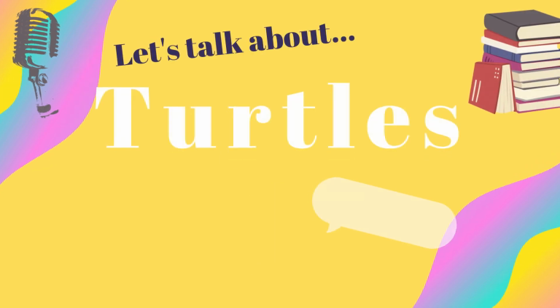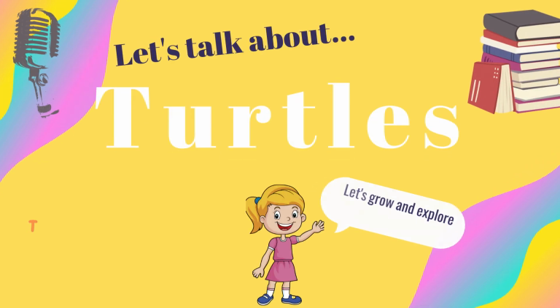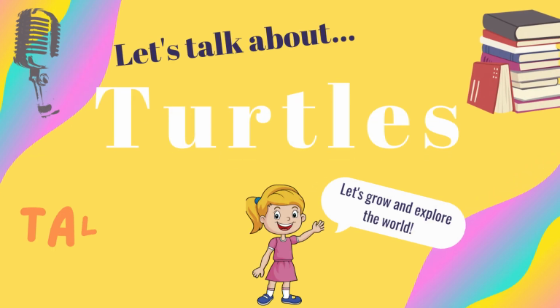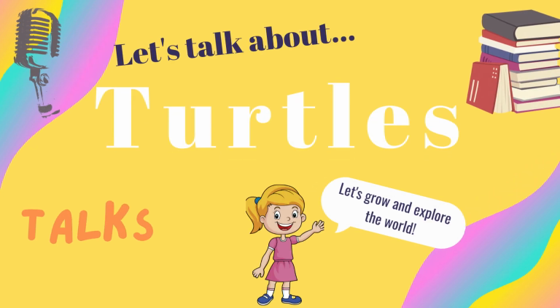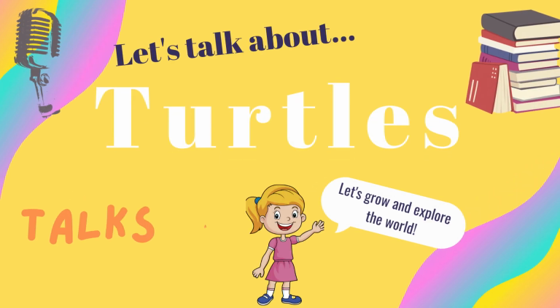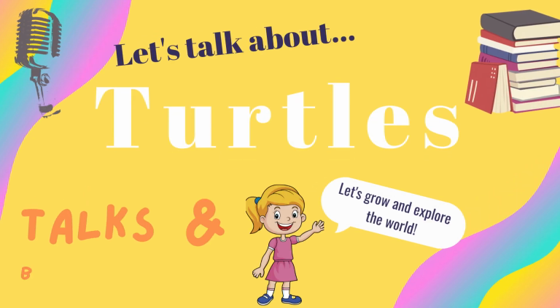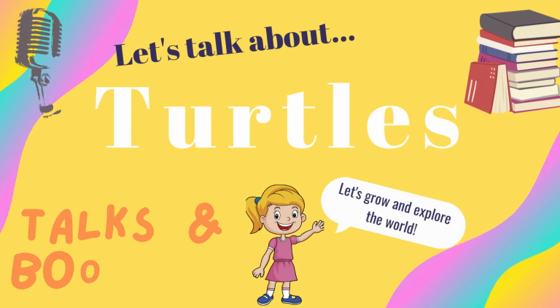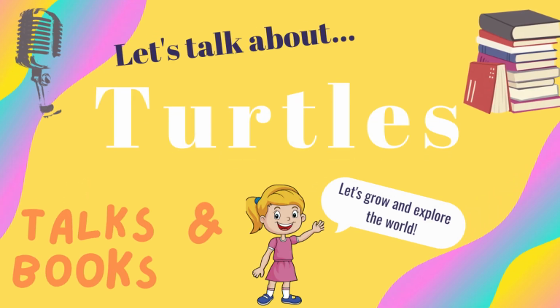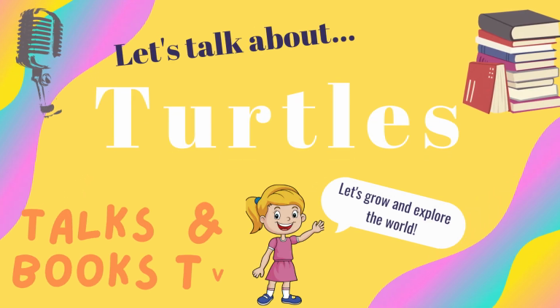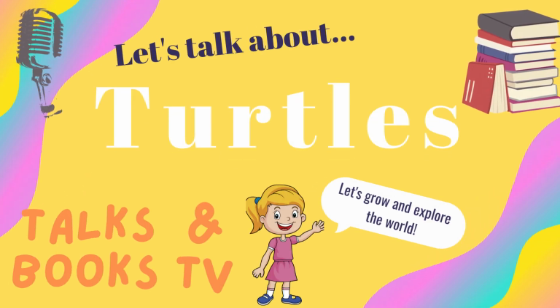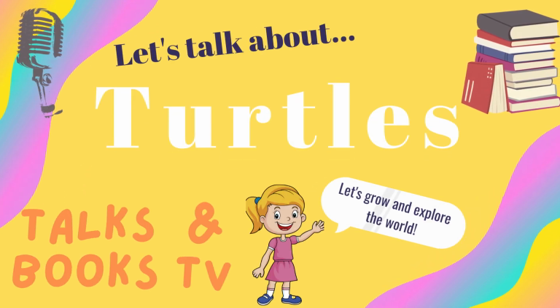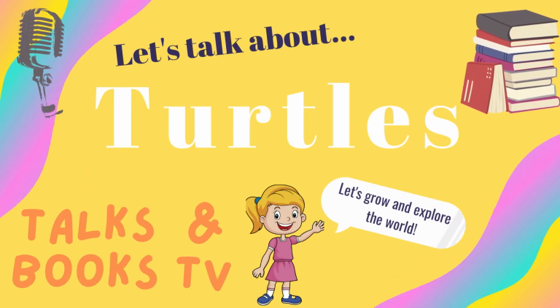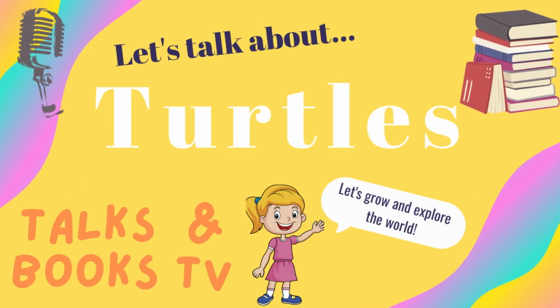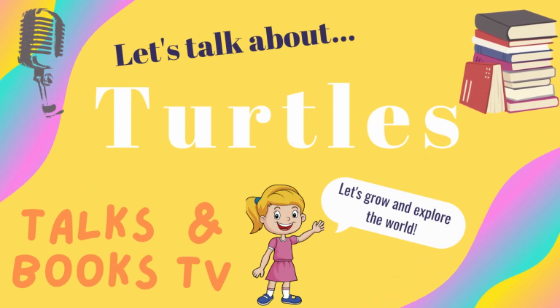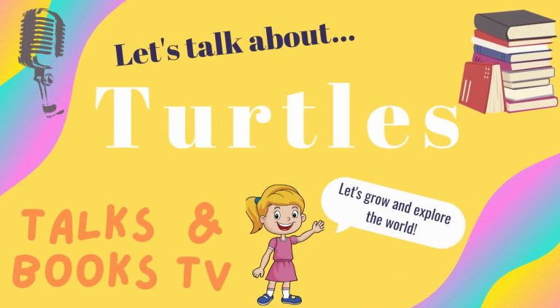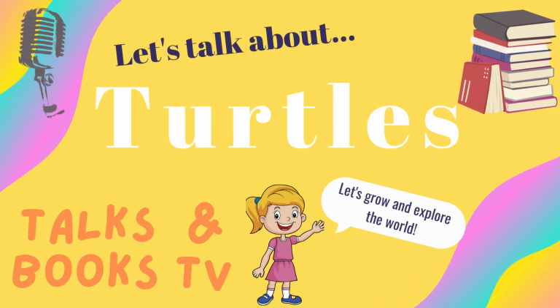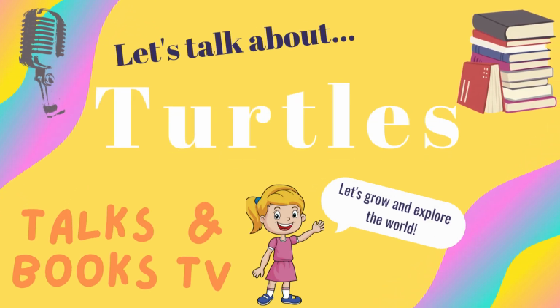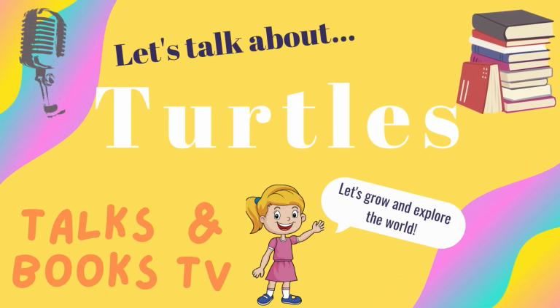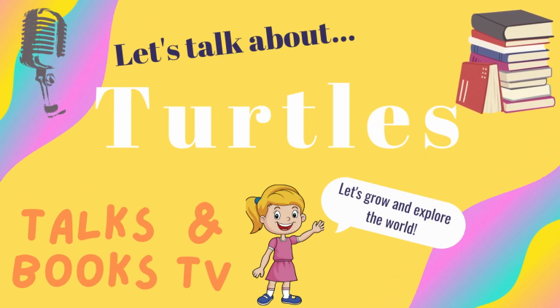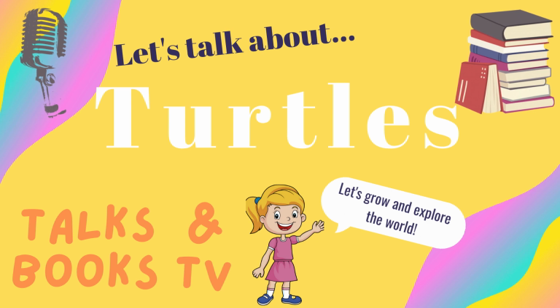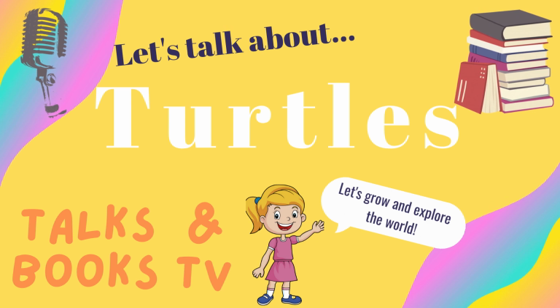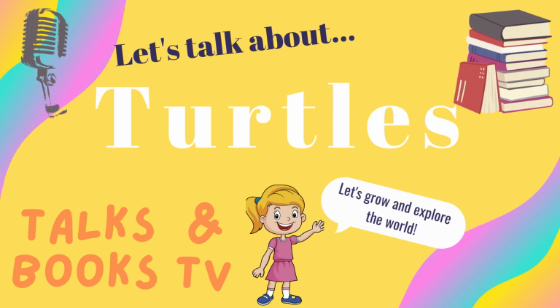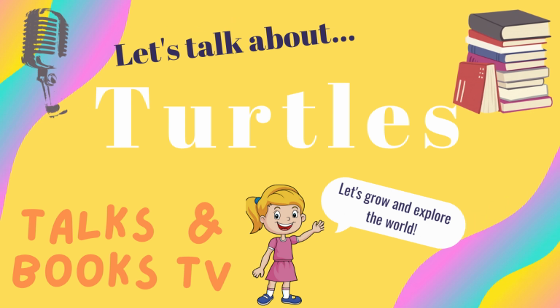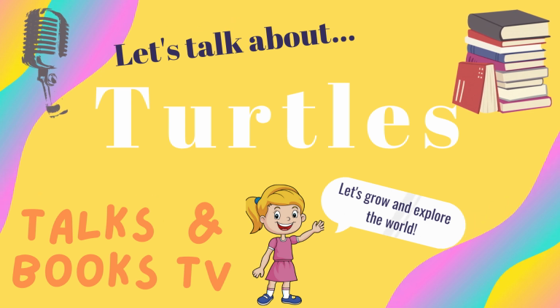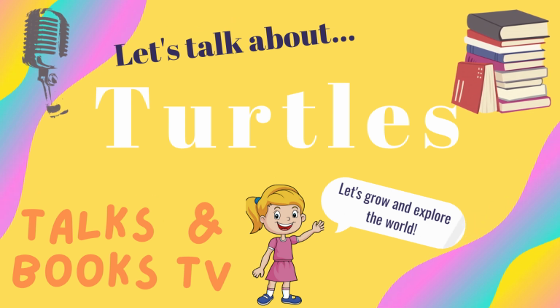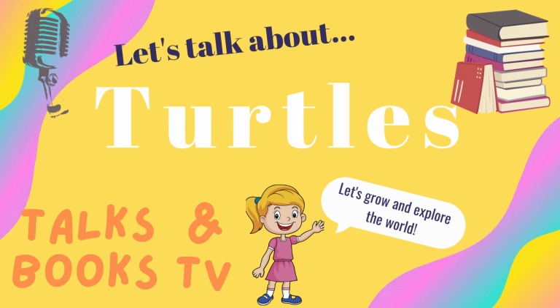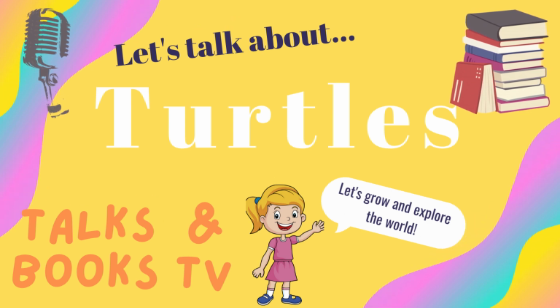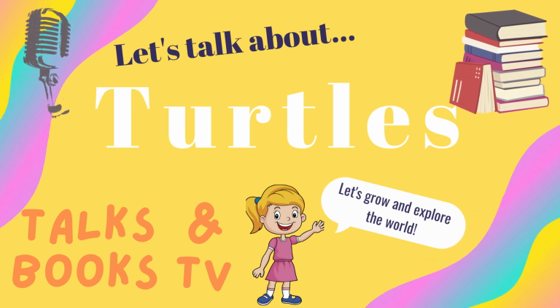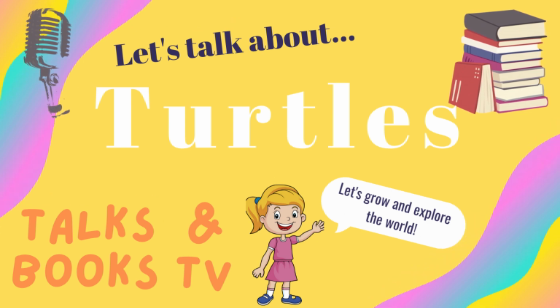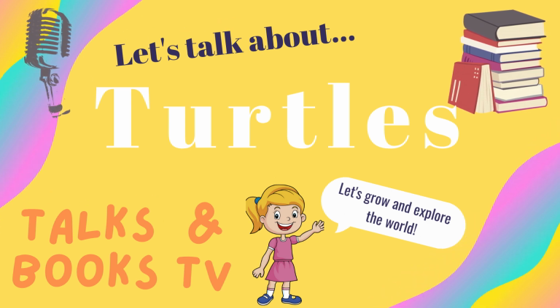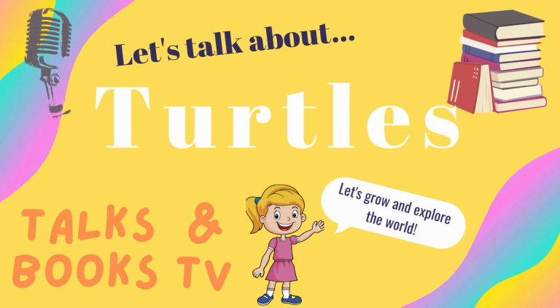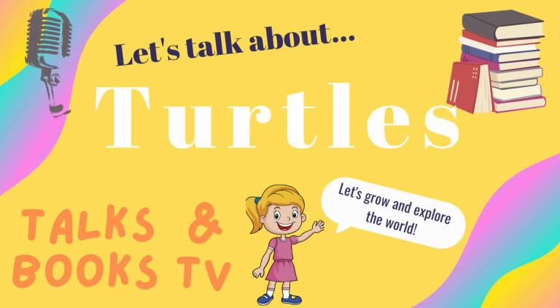Hi! Welcome to Talks and Books TV. Today, let's talk about turtles.